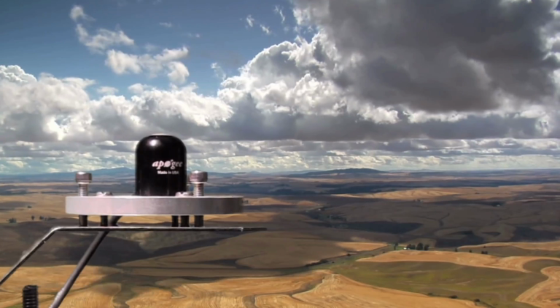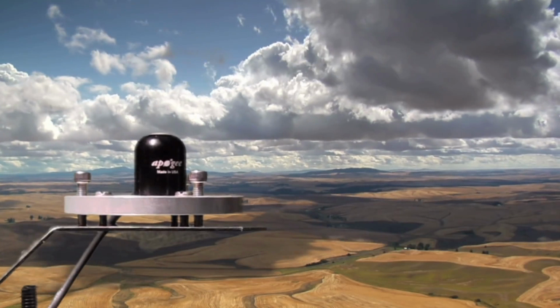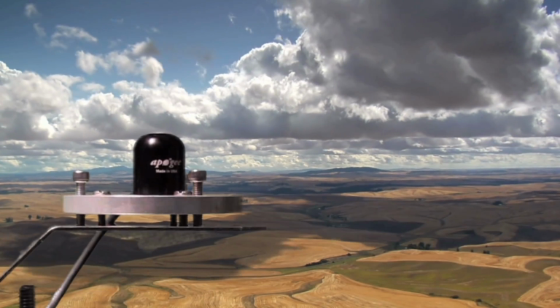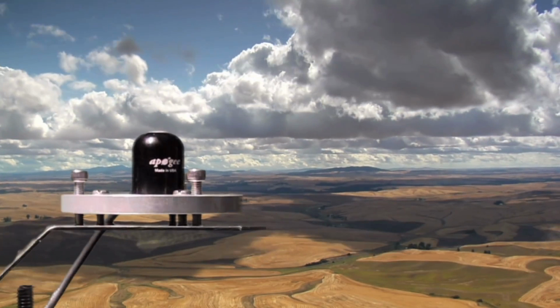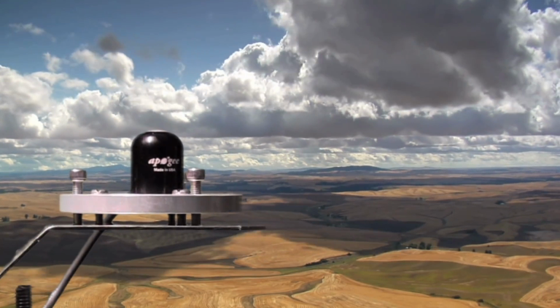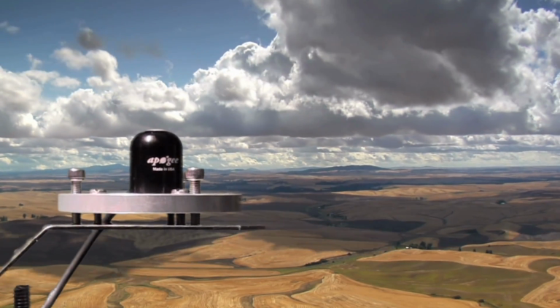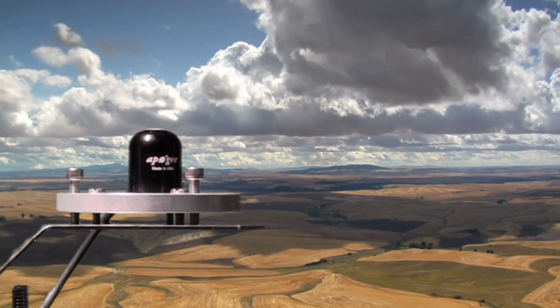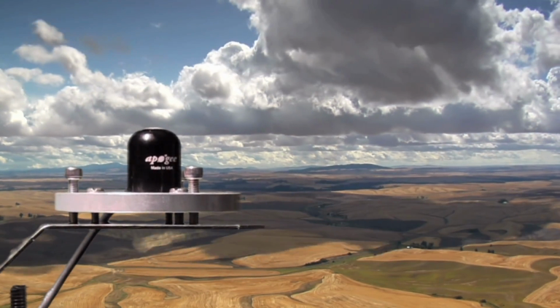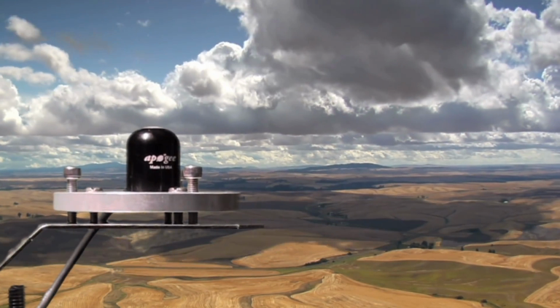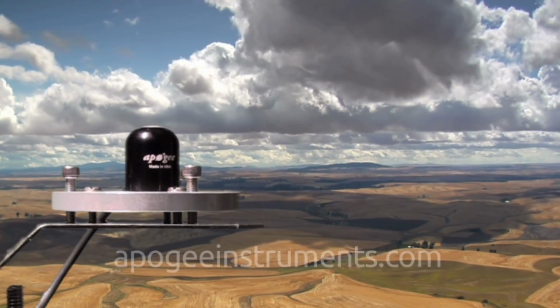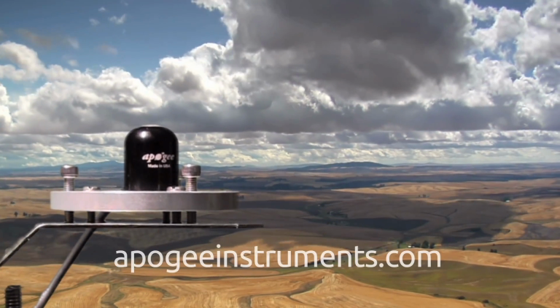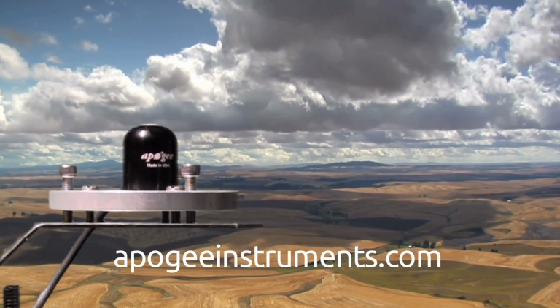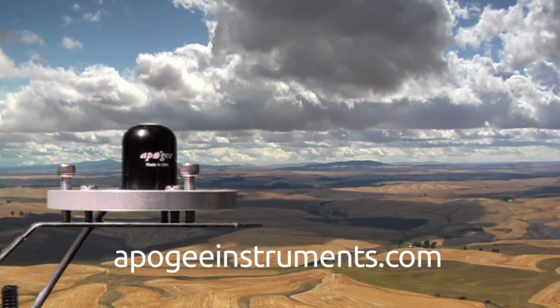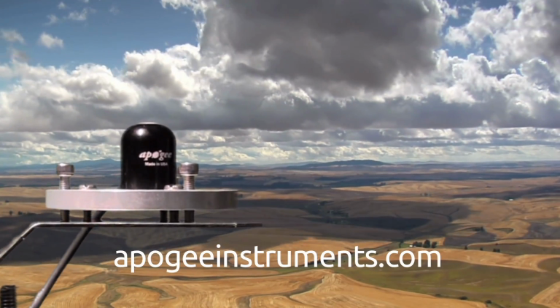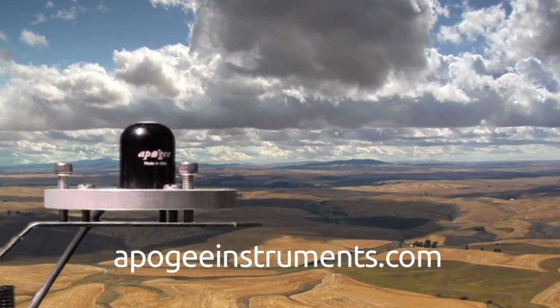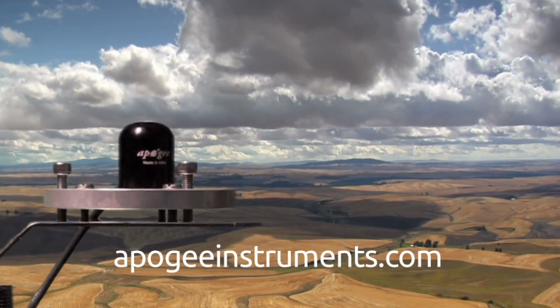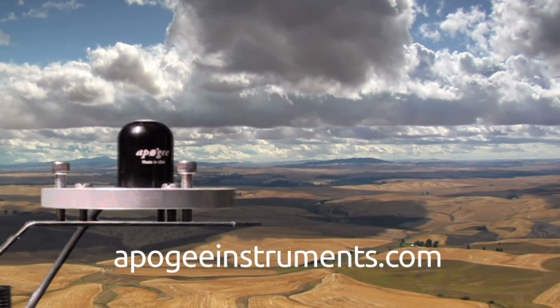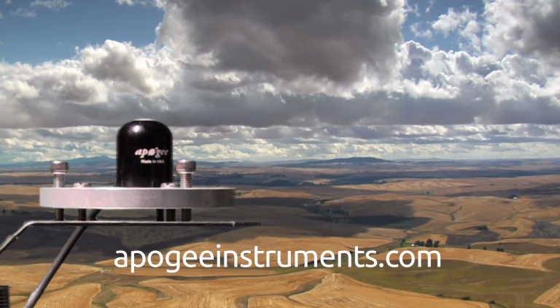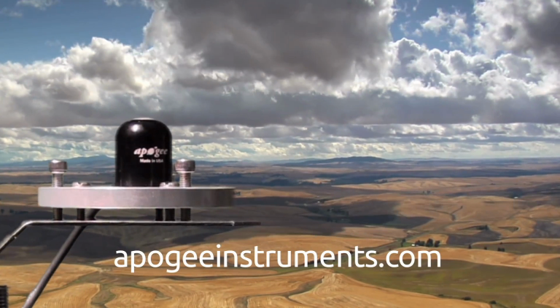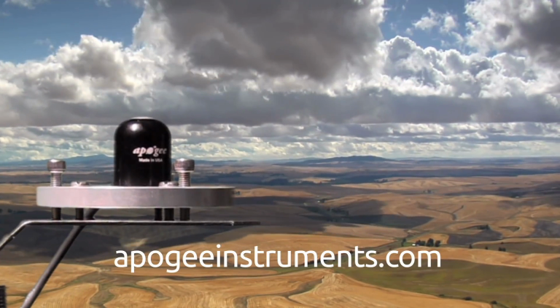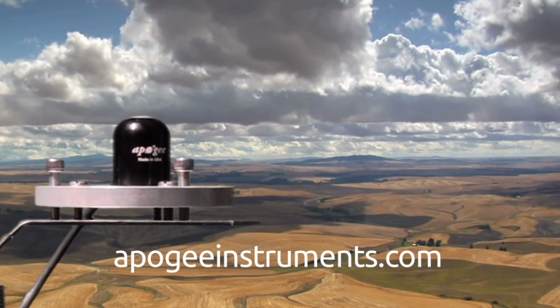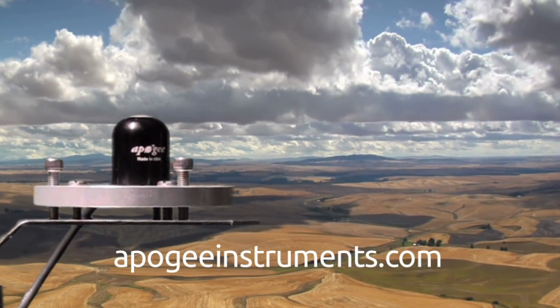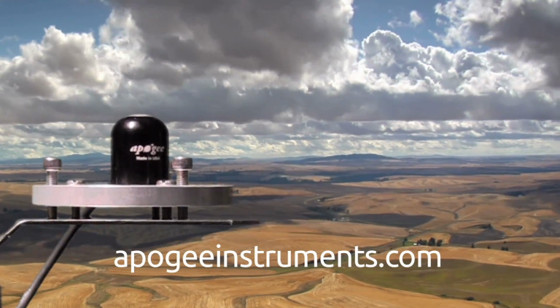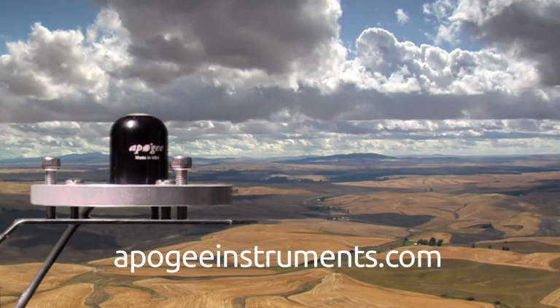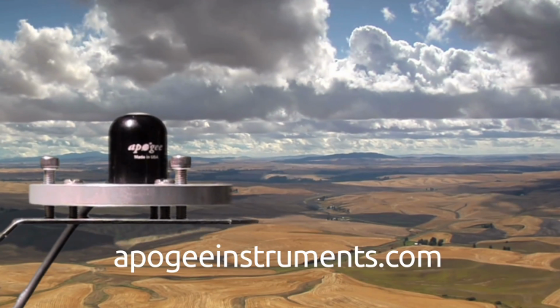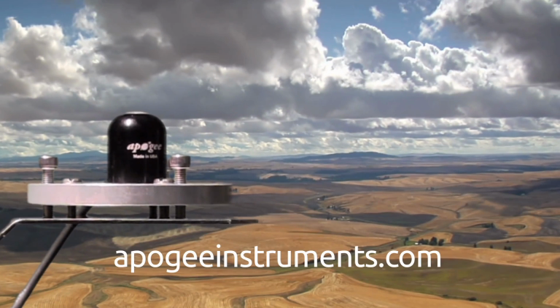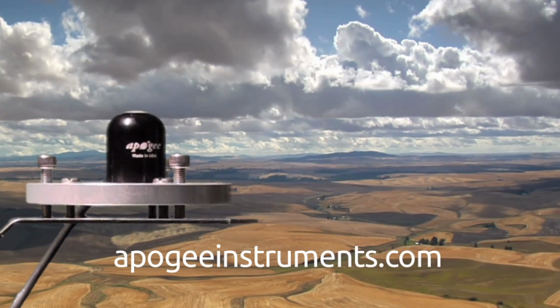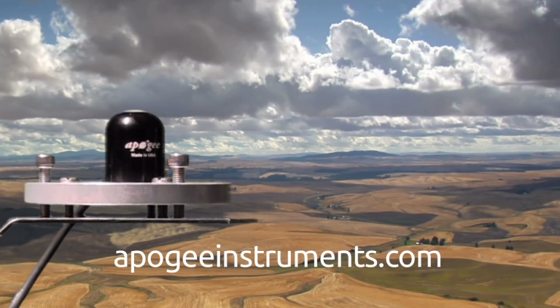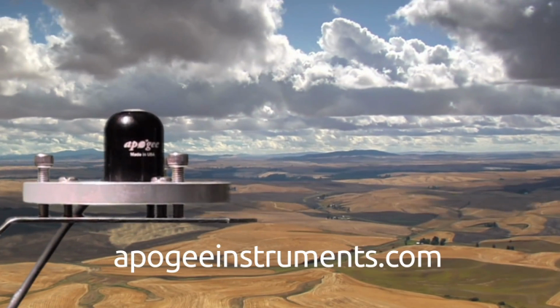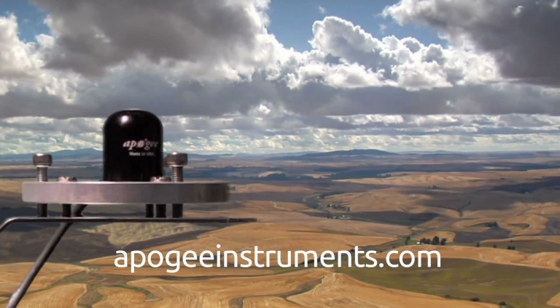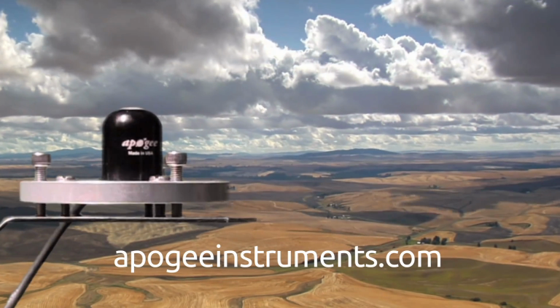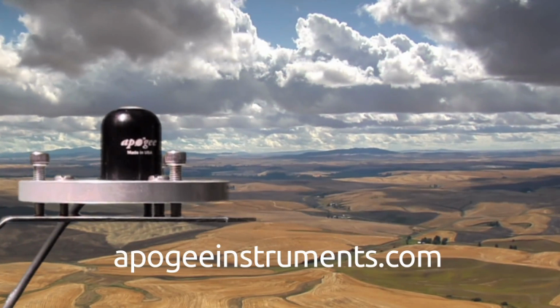For more information on our line of pyranometers, please contact one of our representatives, or visit us on the web at apogeeinstruments.com.